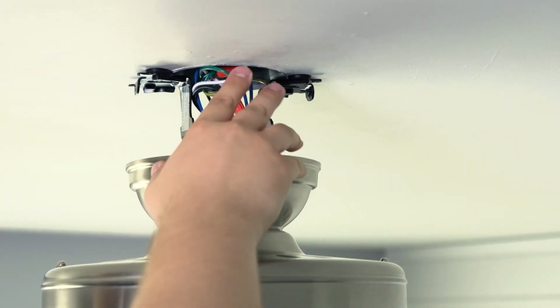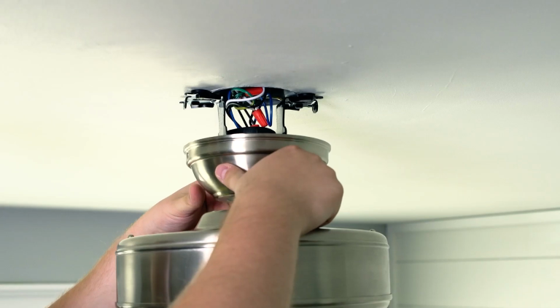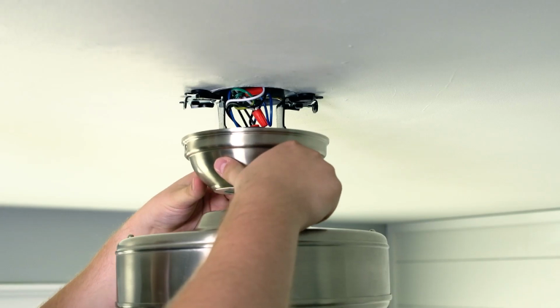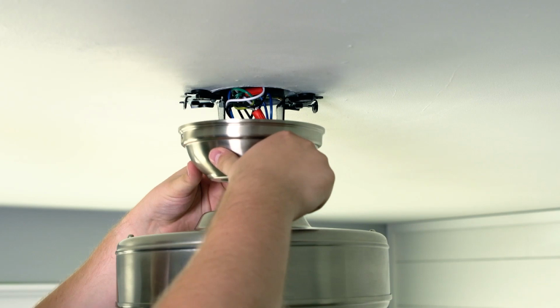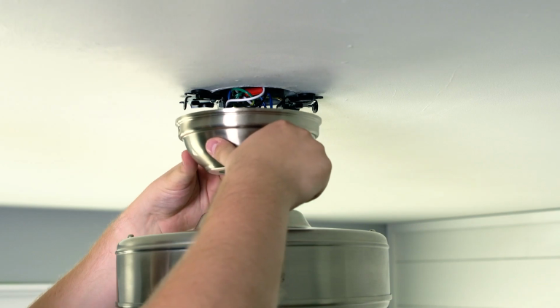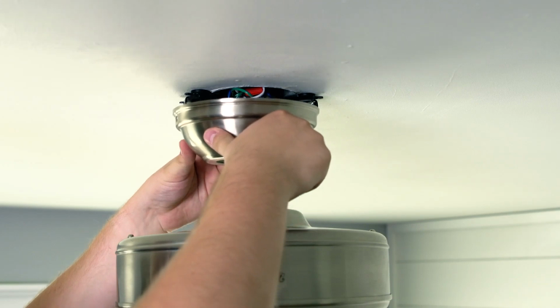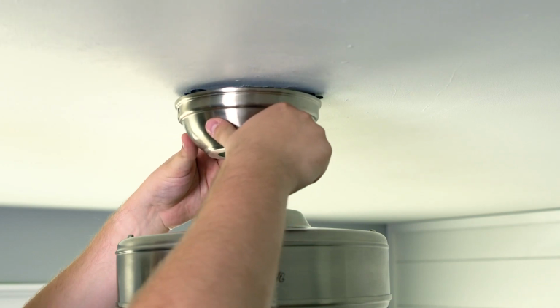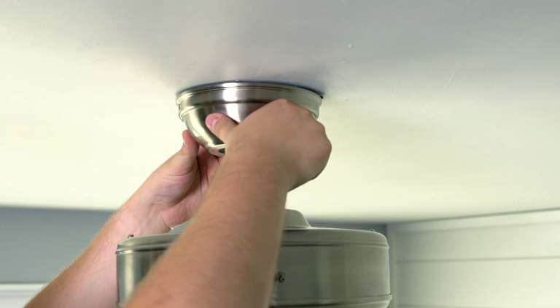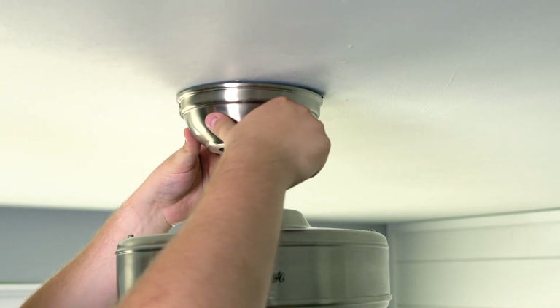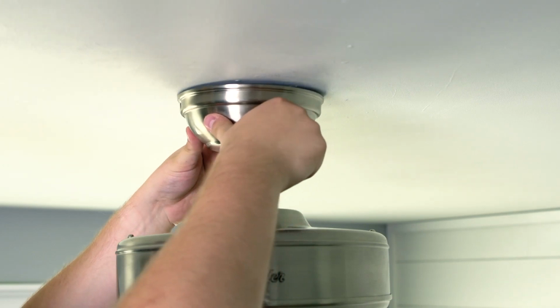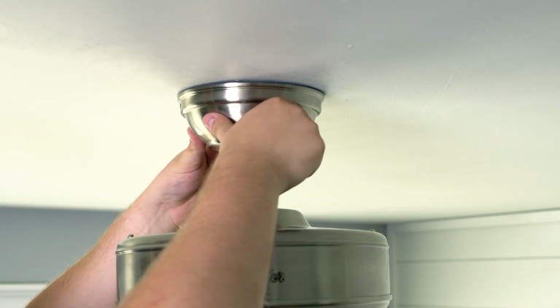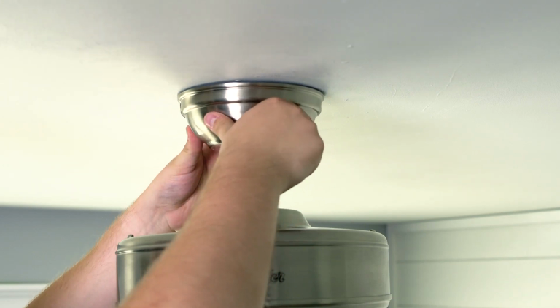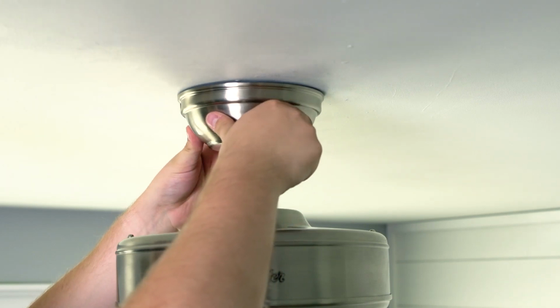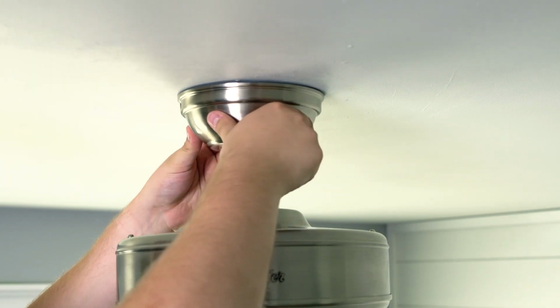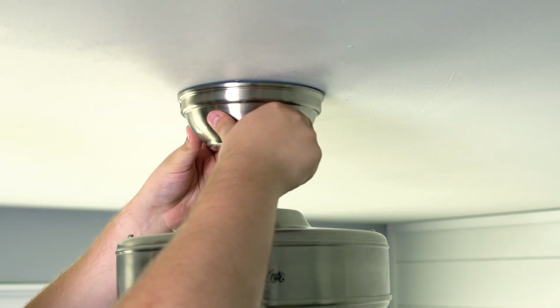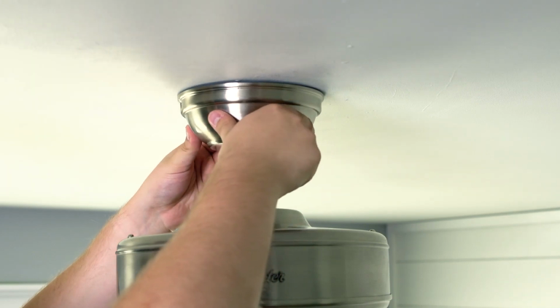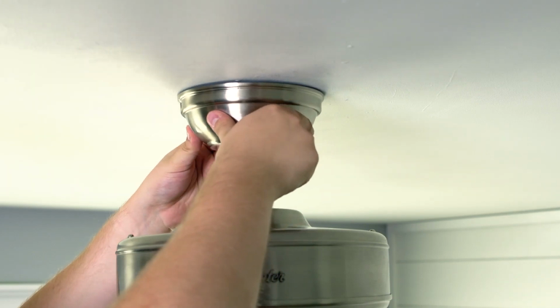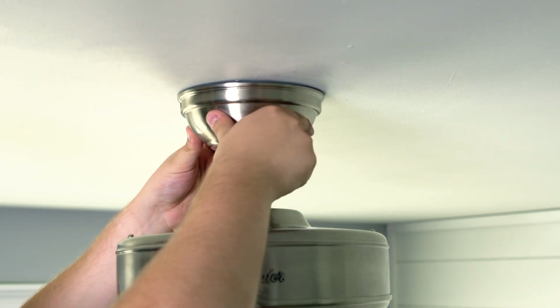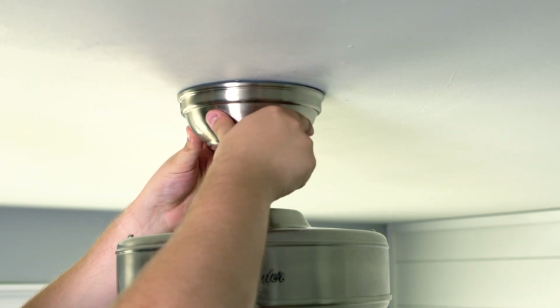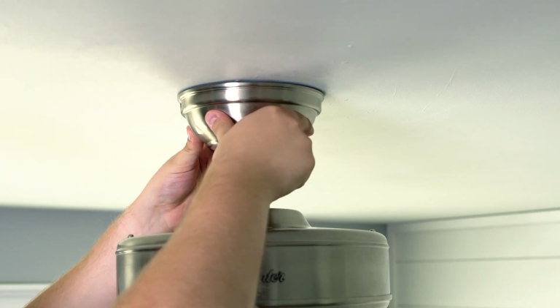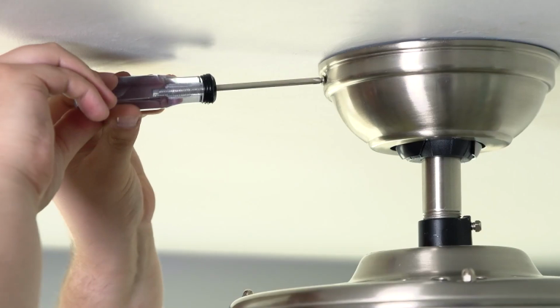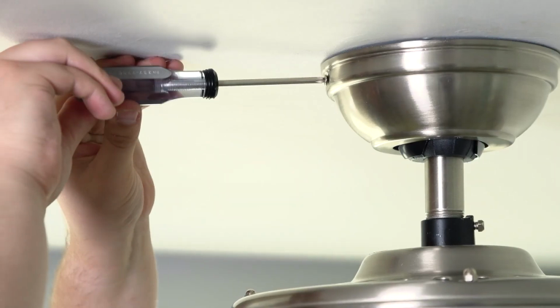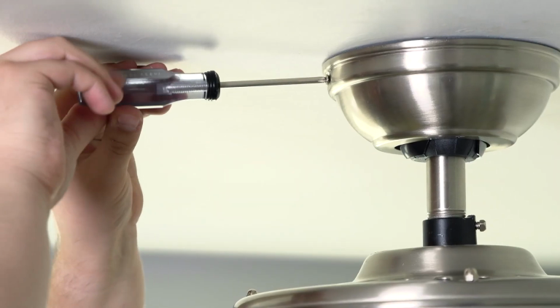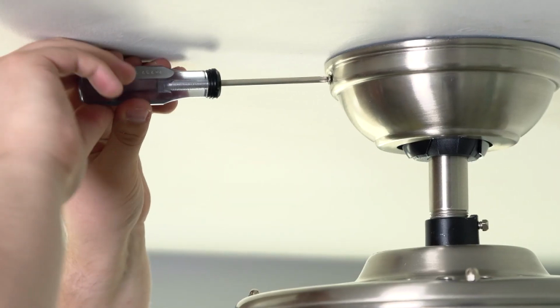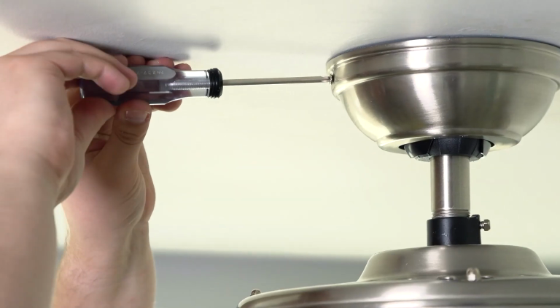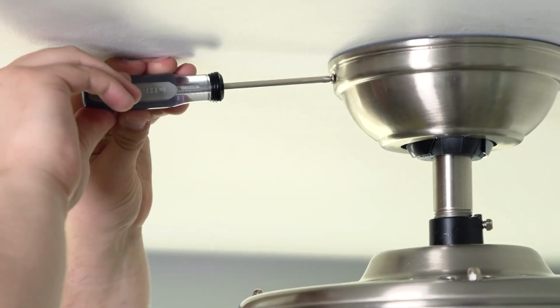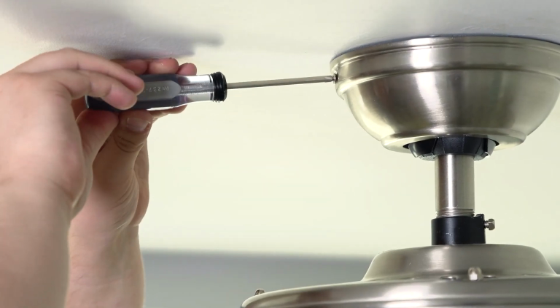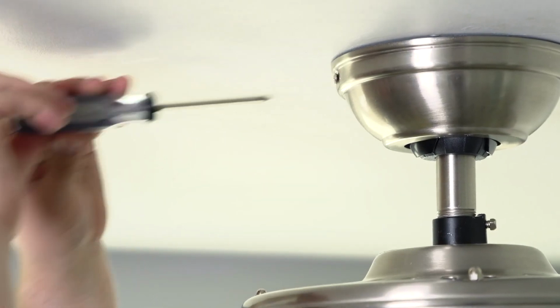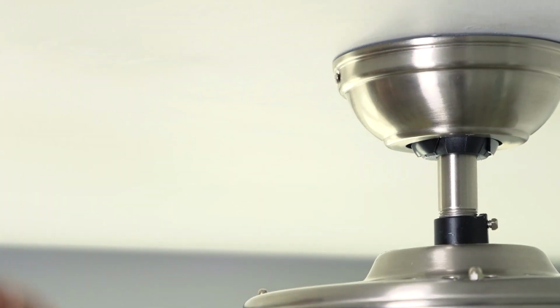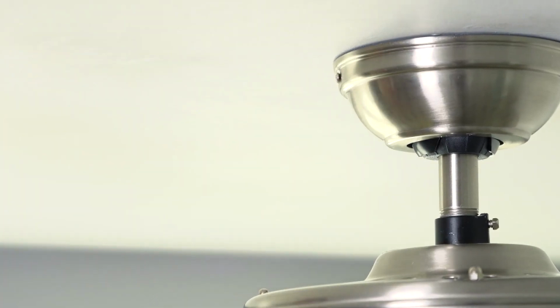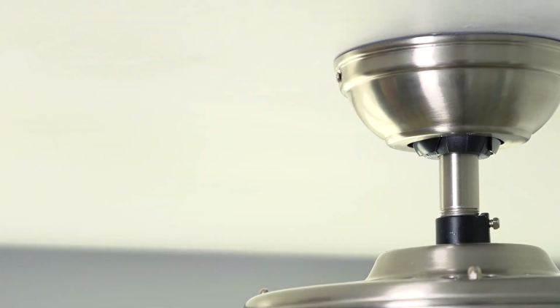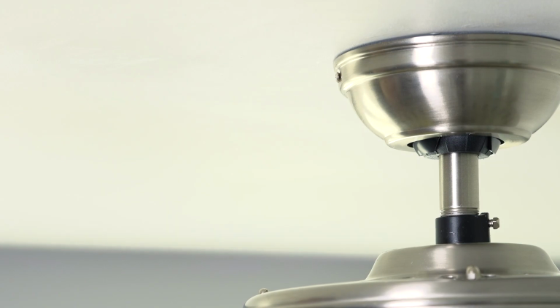Next, raise the canopy into place so that the screw holes are aligned. Secure into place with canopy screws.